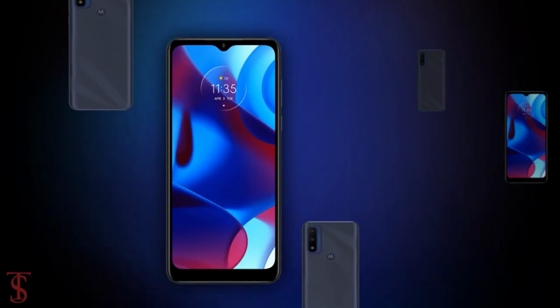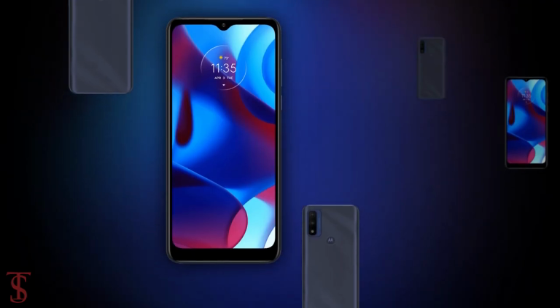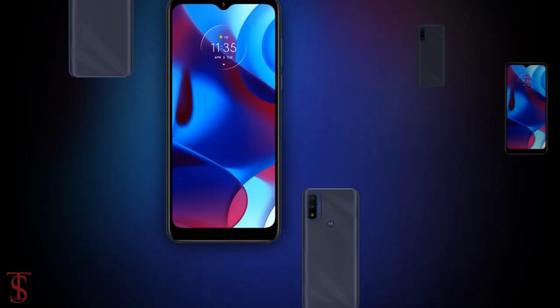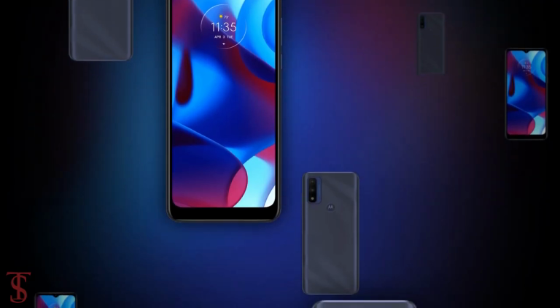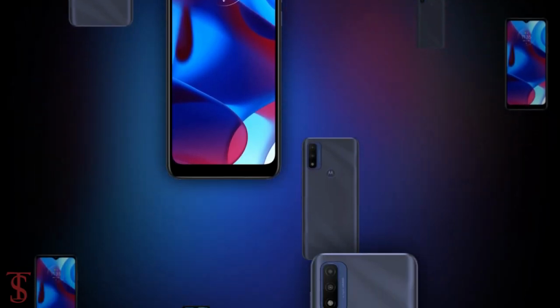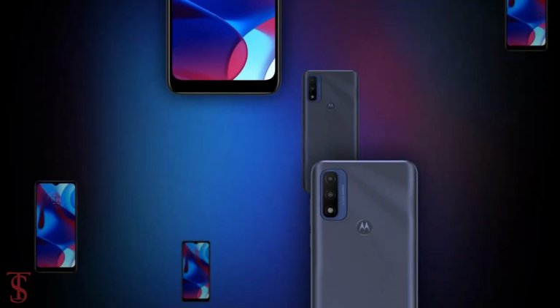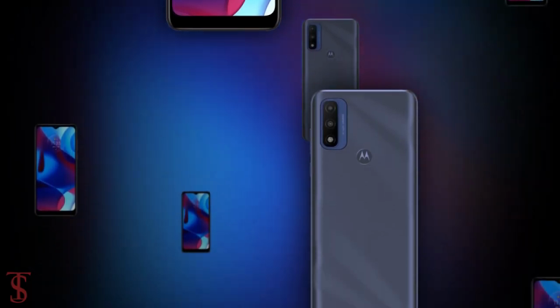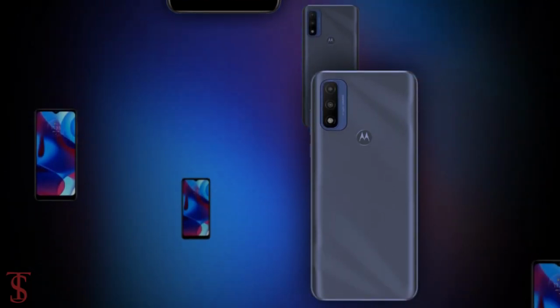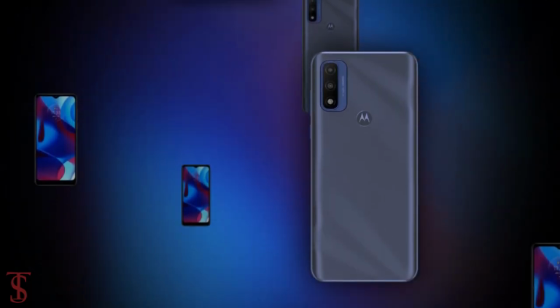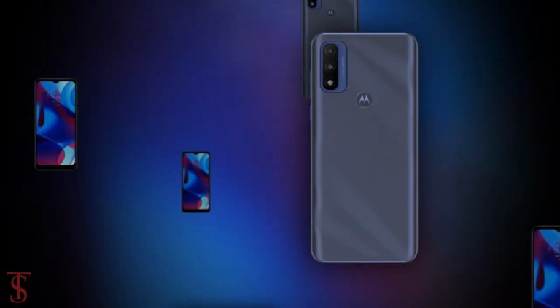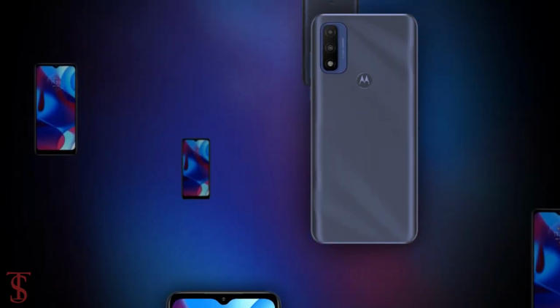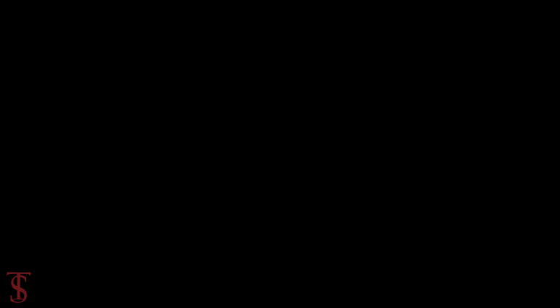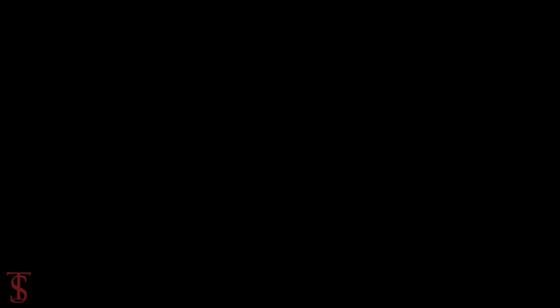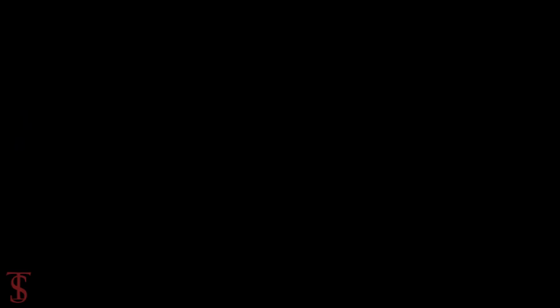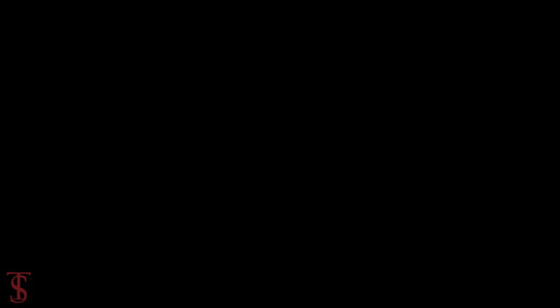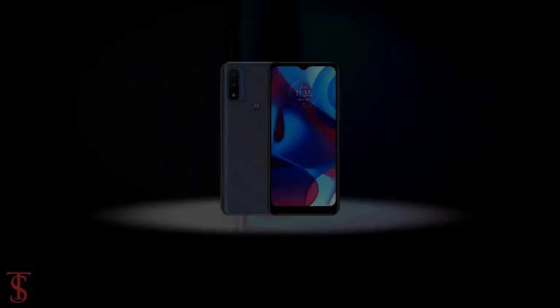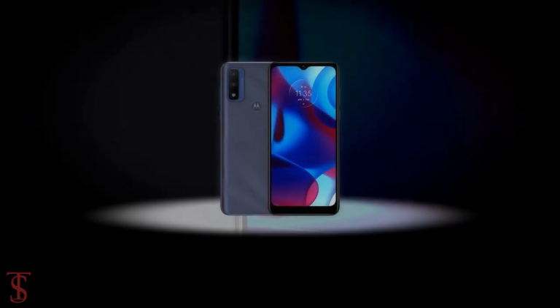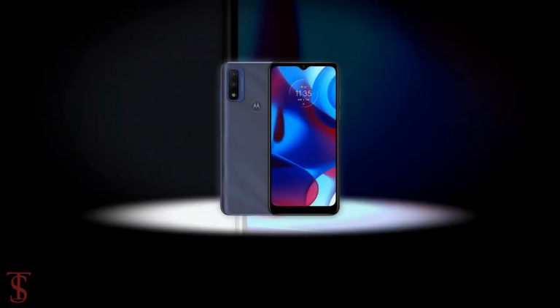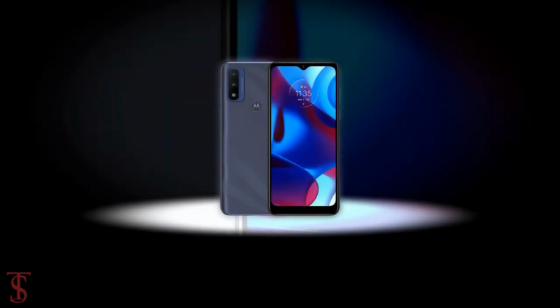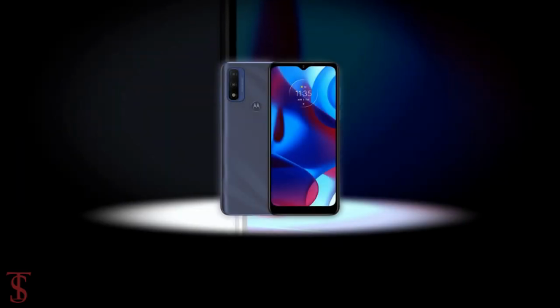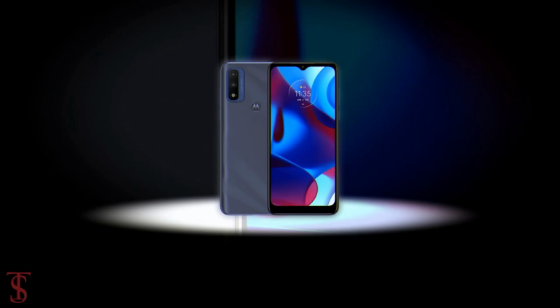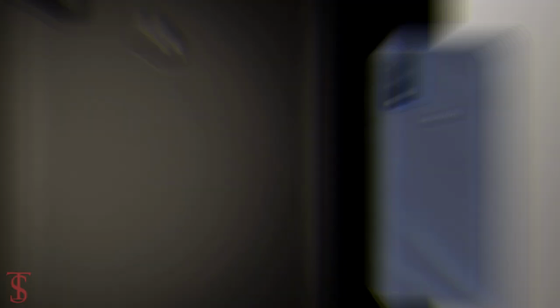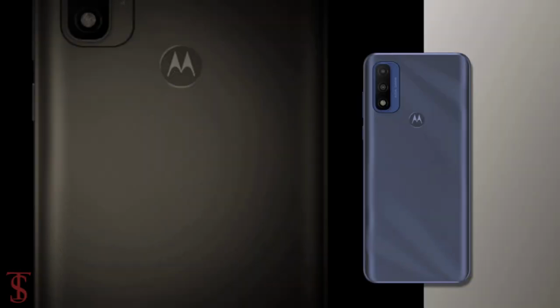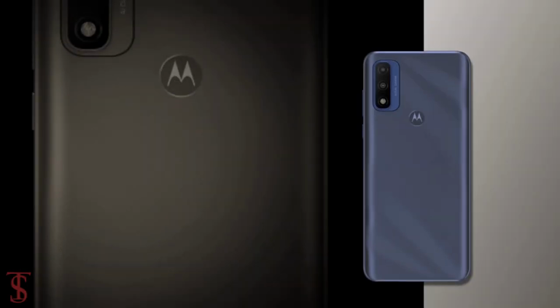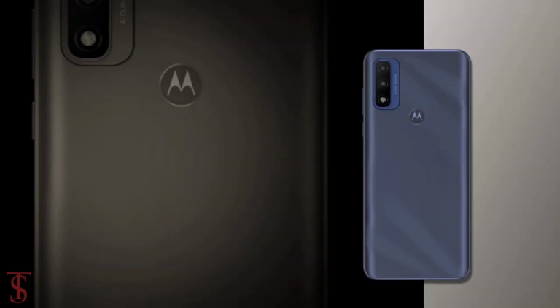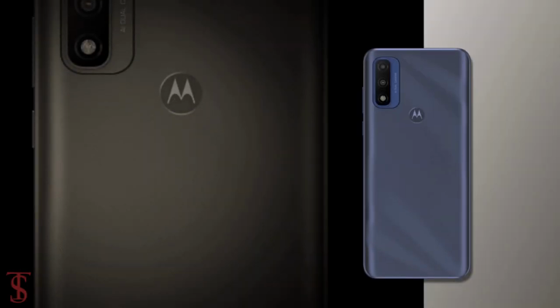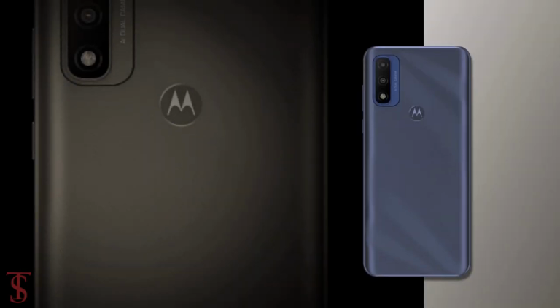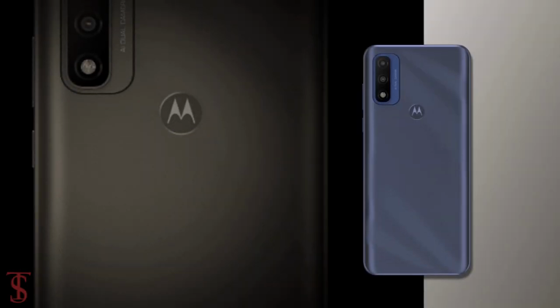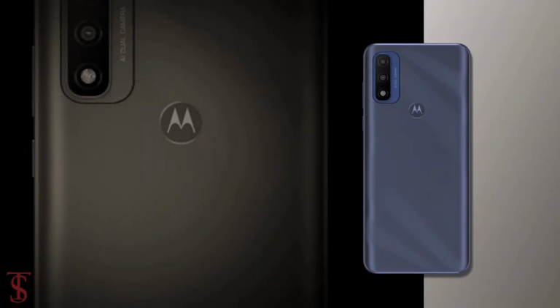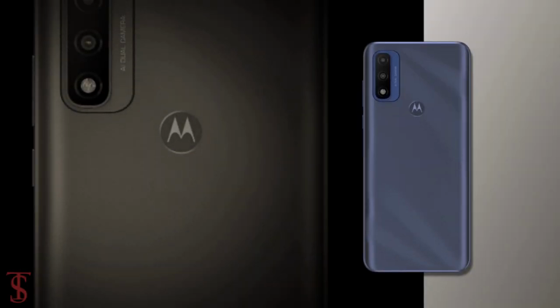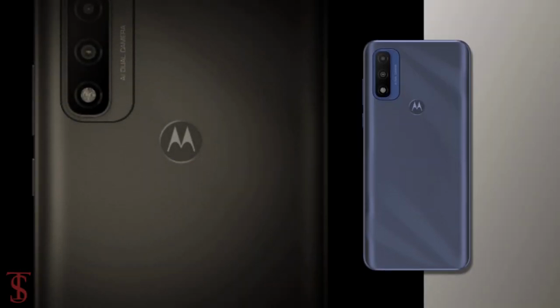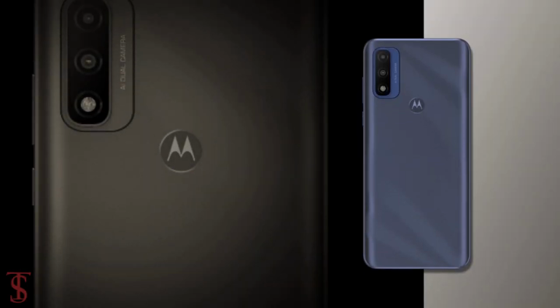So what do you guys think of this Moto G Pure smartphone? Do let us know in the comments below, and stay tuned to the TechSoulBug YouTube channel for more tech updates. Thanks for watching.